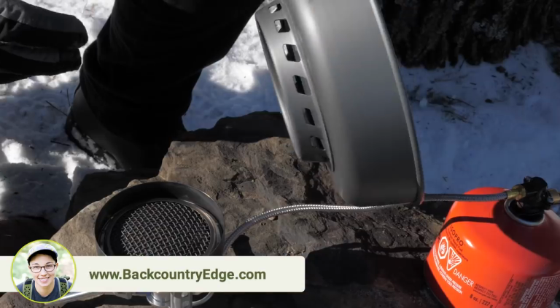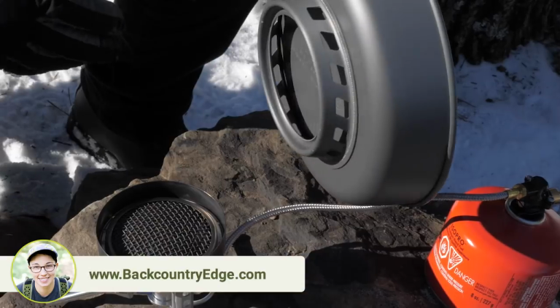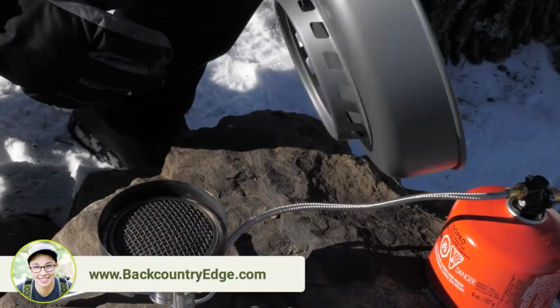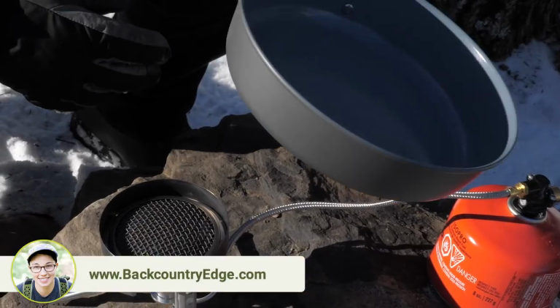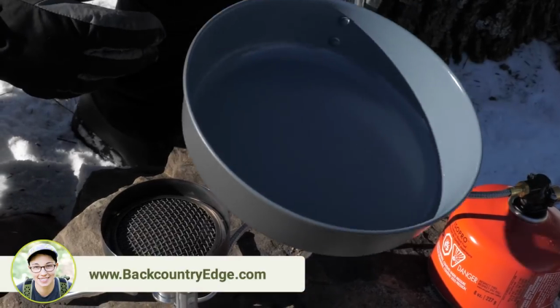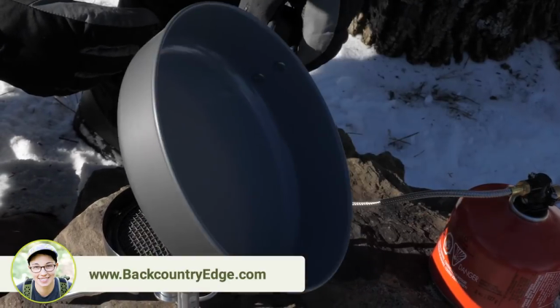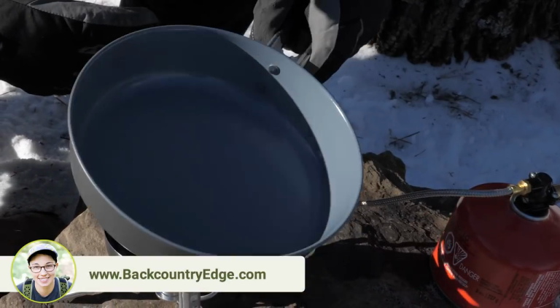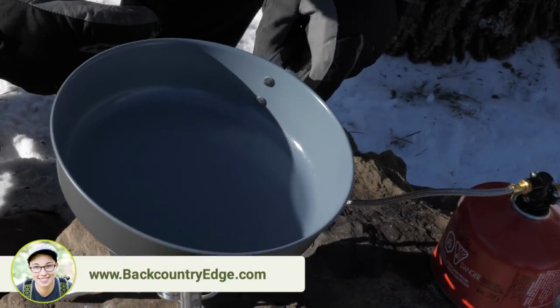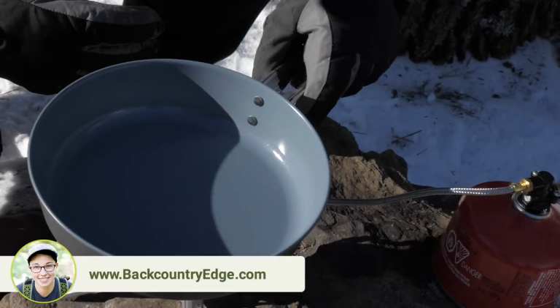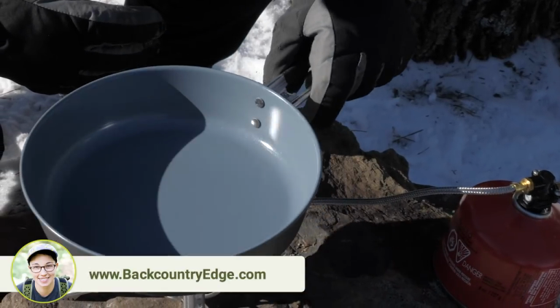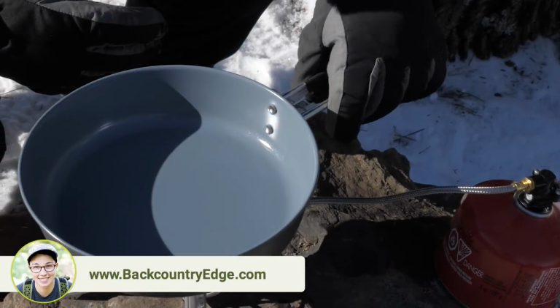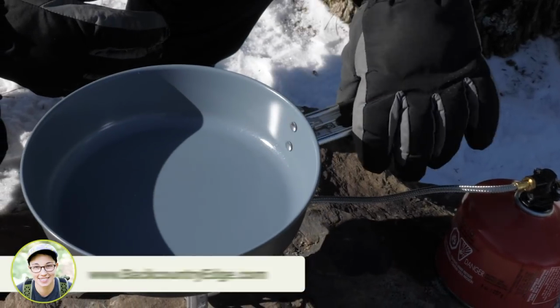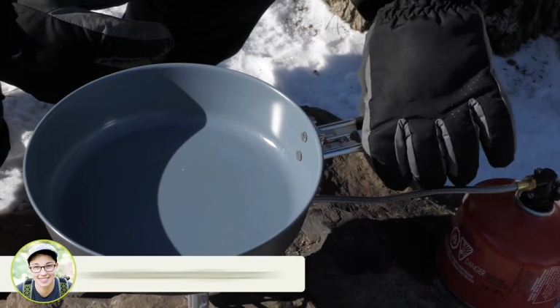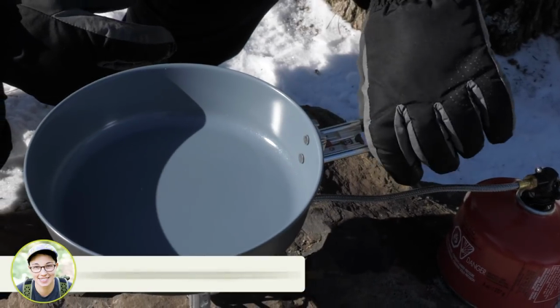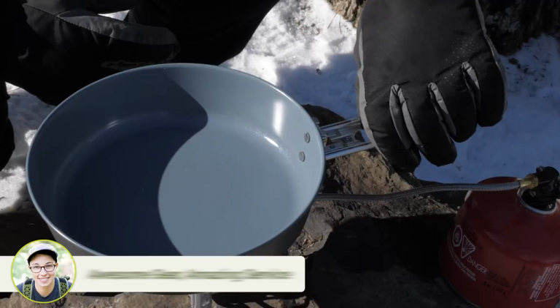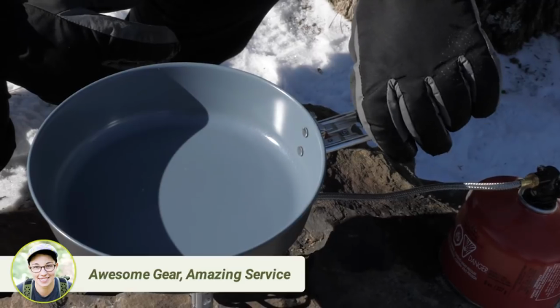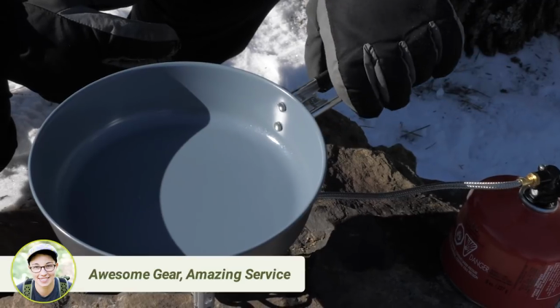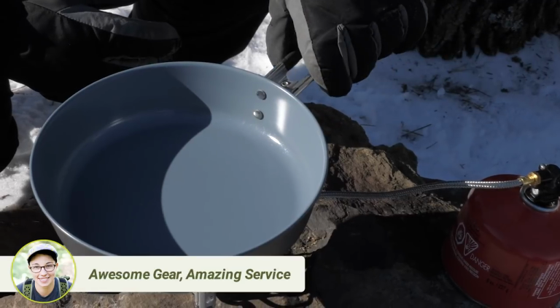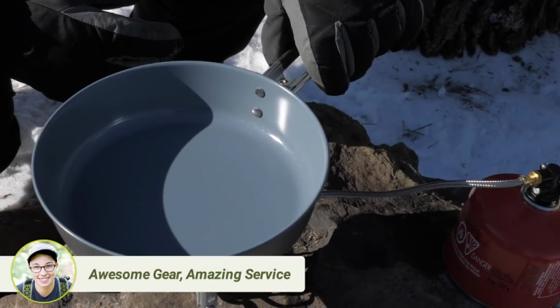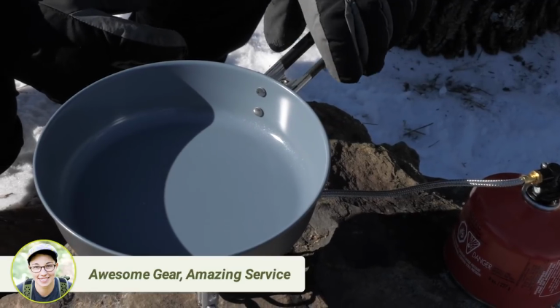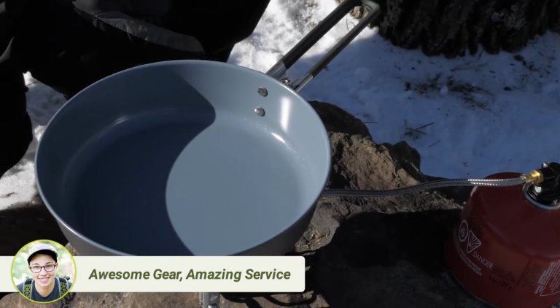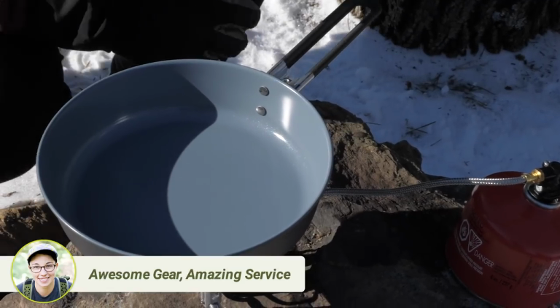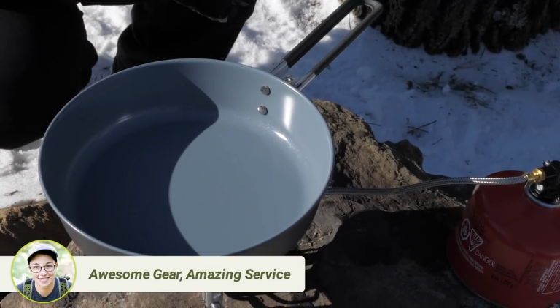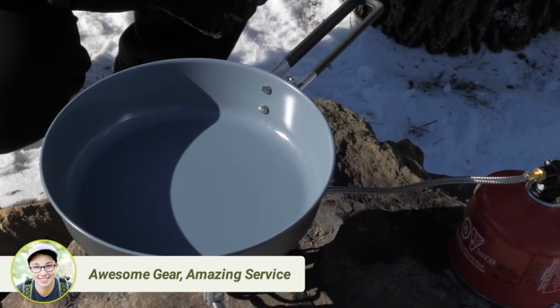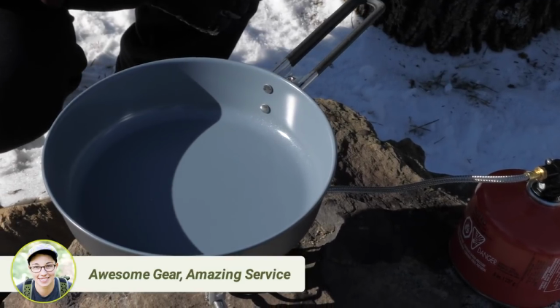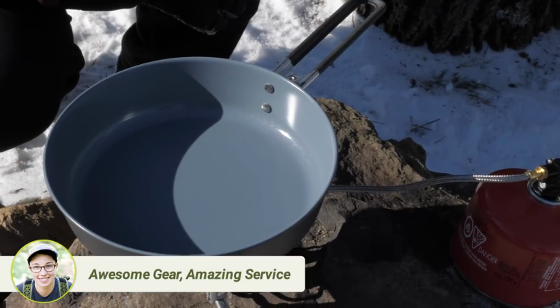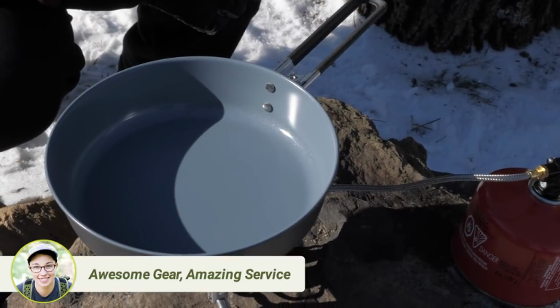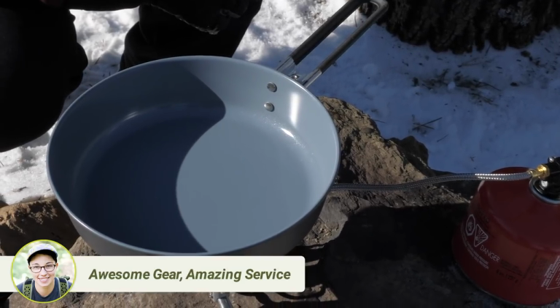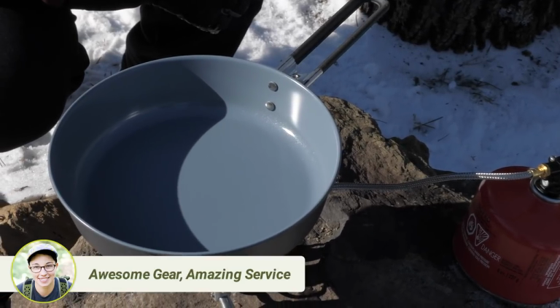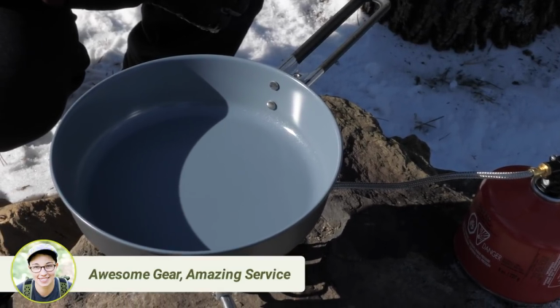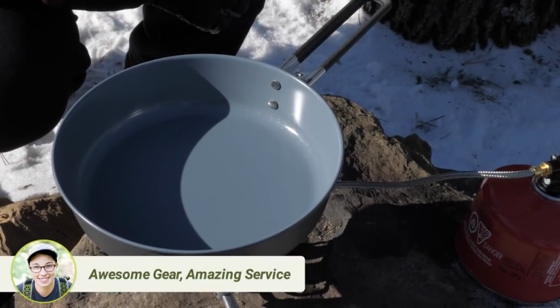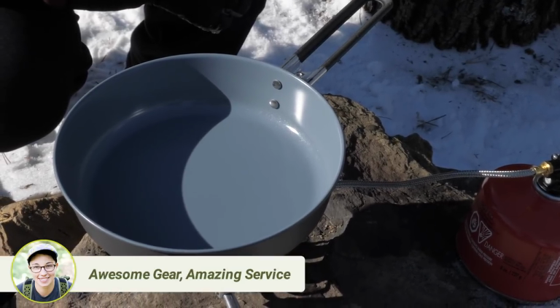The rim of the Wind Burner stove matches up with the self-centering ring on the bottom of the skillet, so it is really stable.